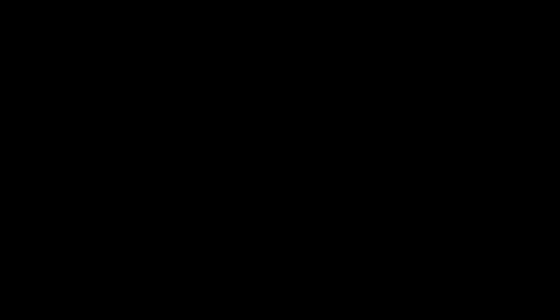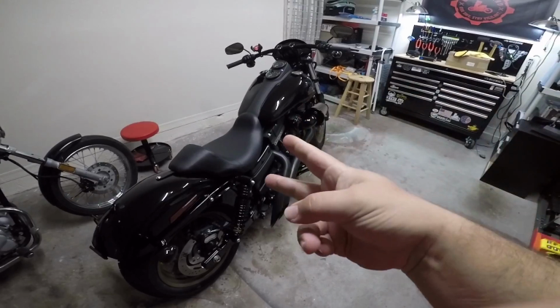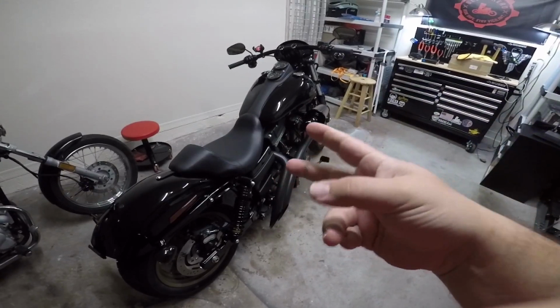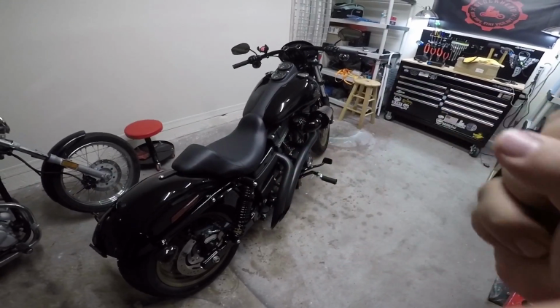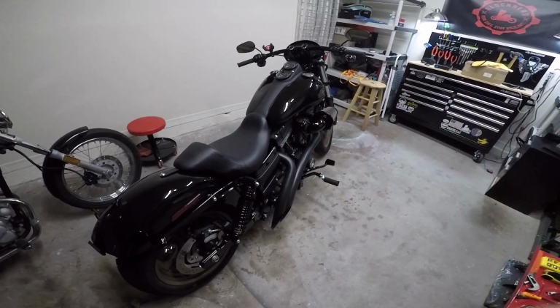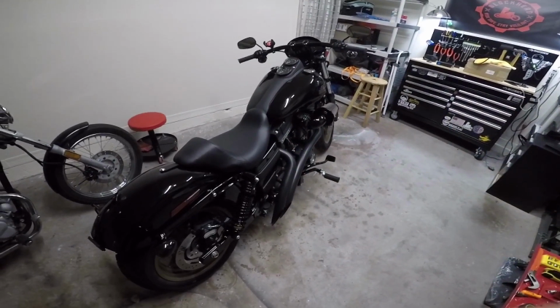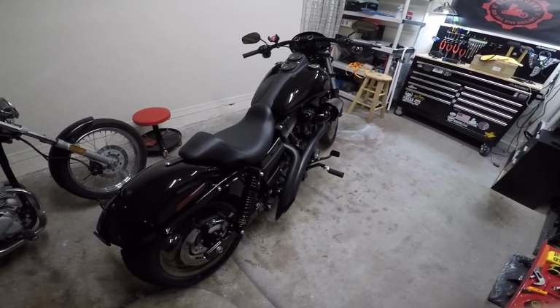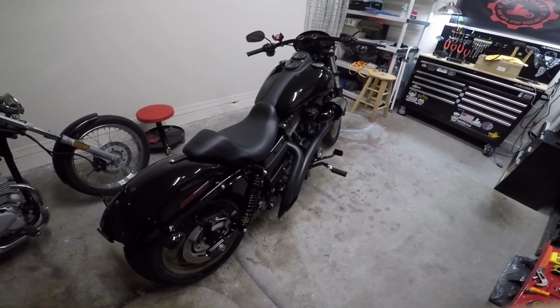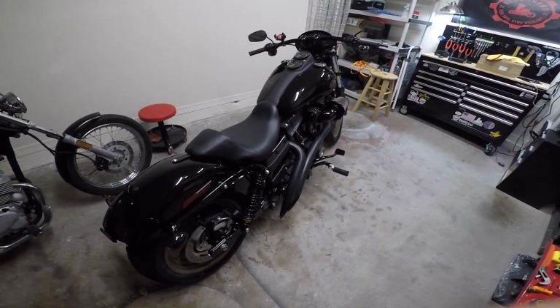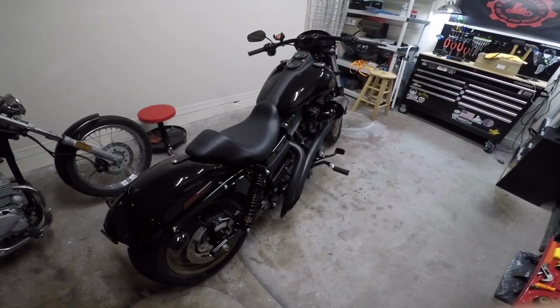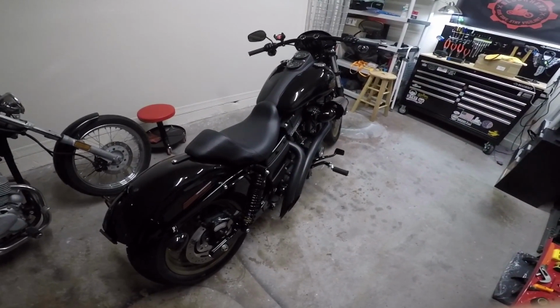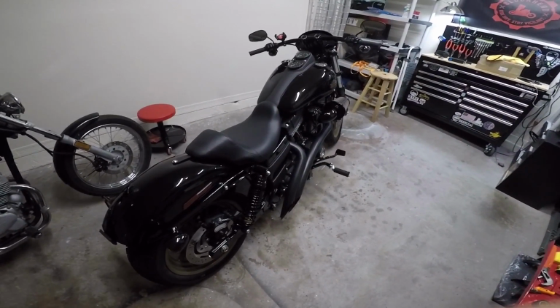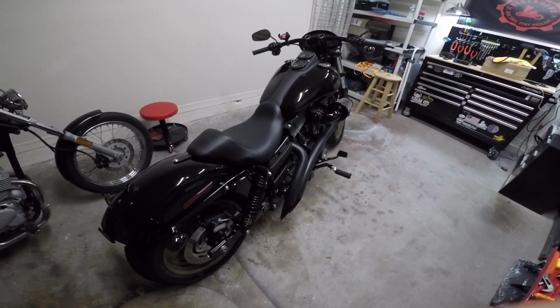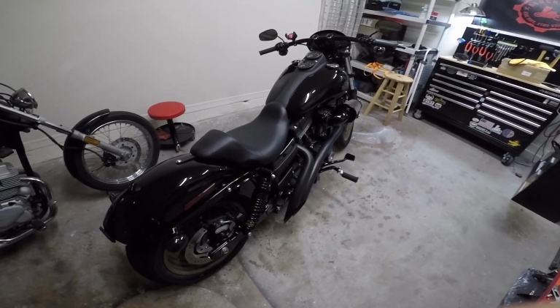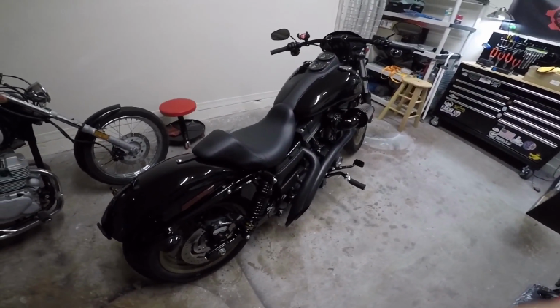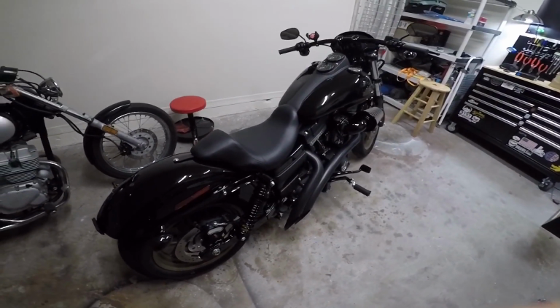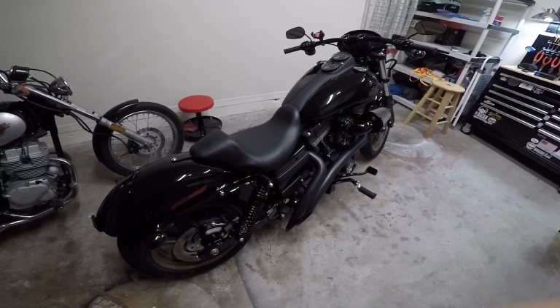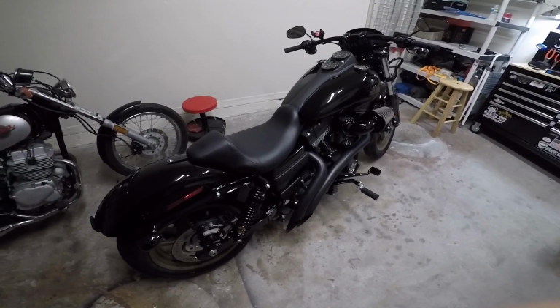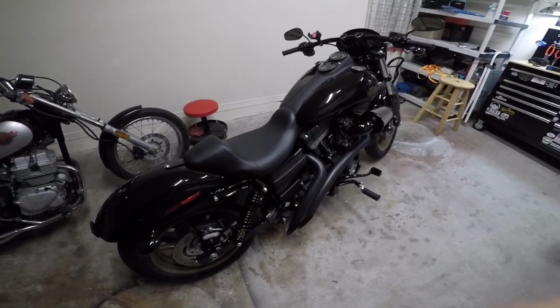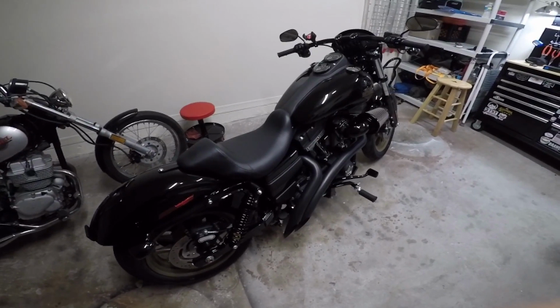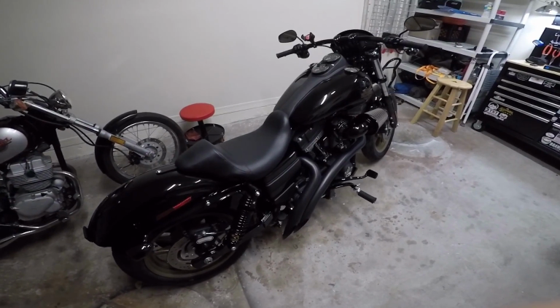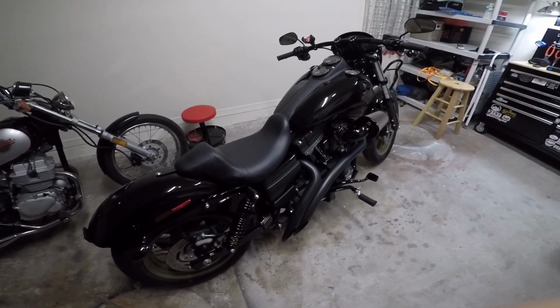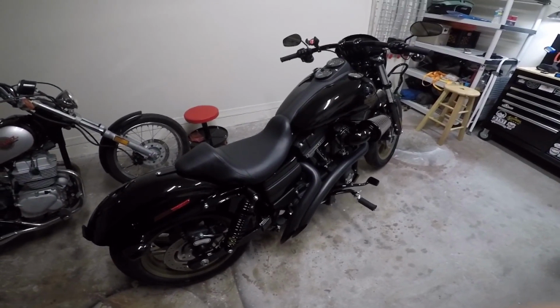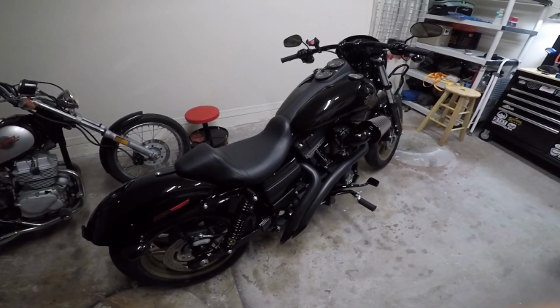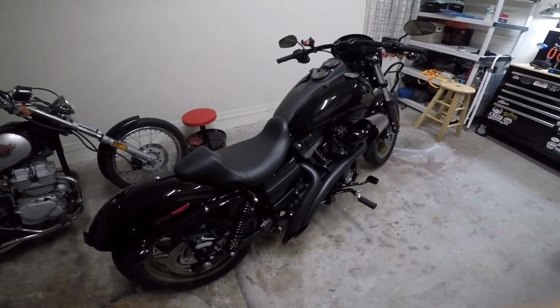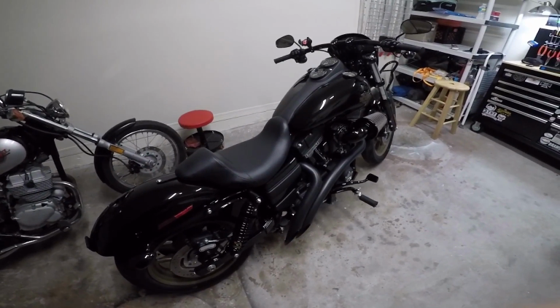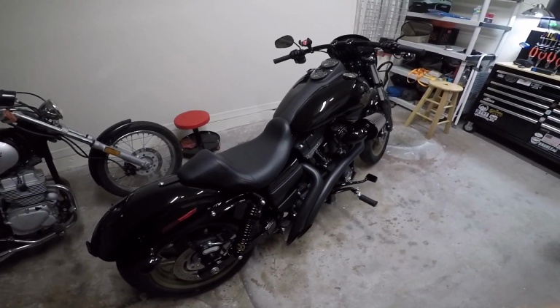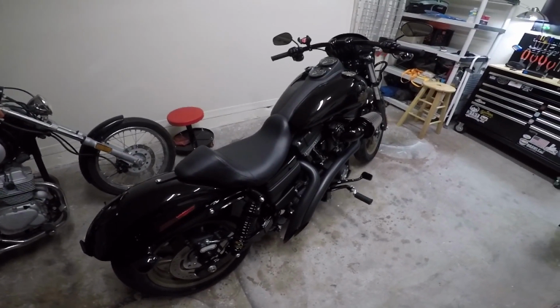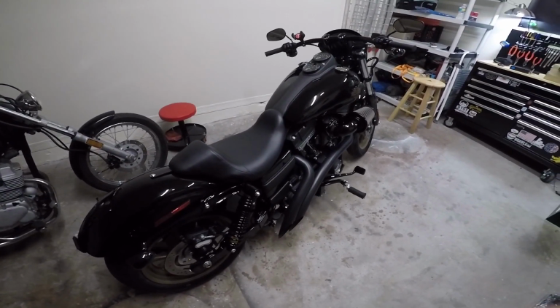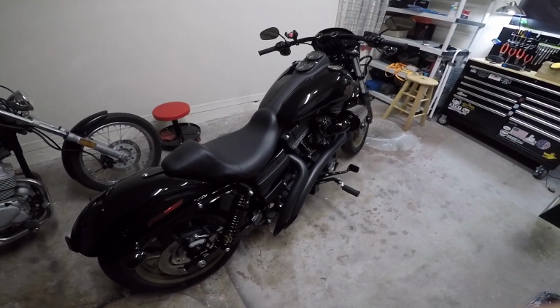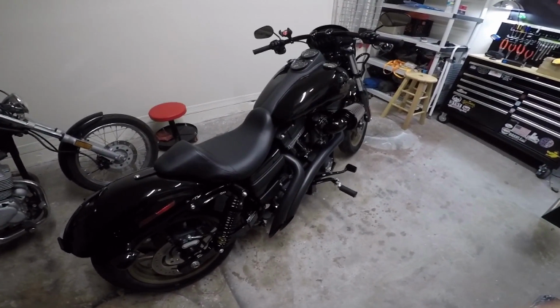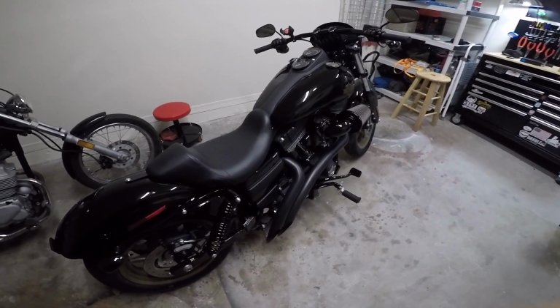What up Lockheads, today we're going to be installing a swing arm bag for the Harley Dyna, specifically the Lowrider S model.